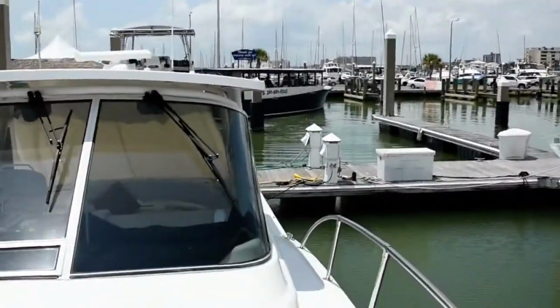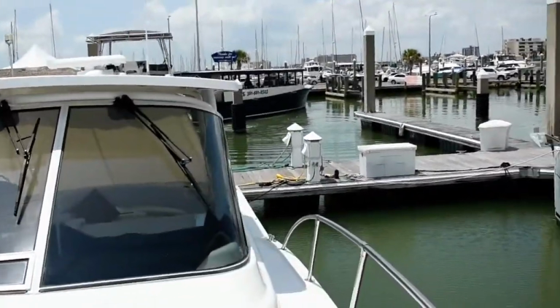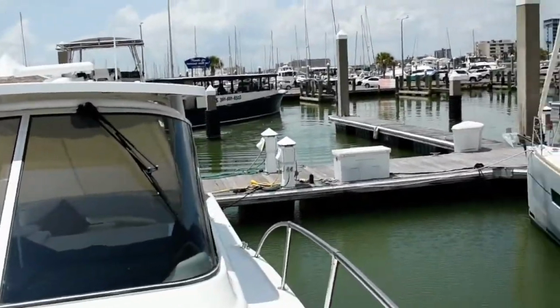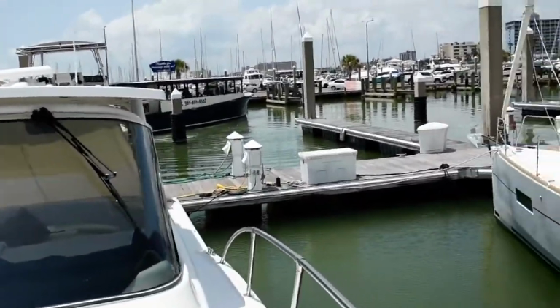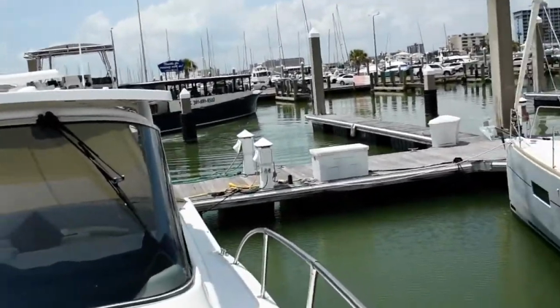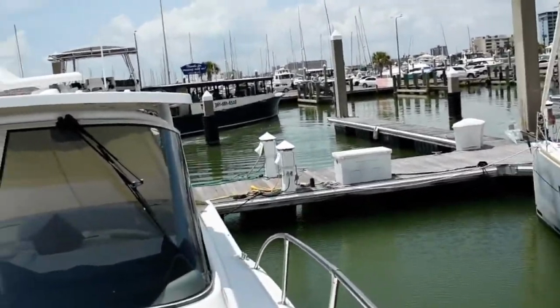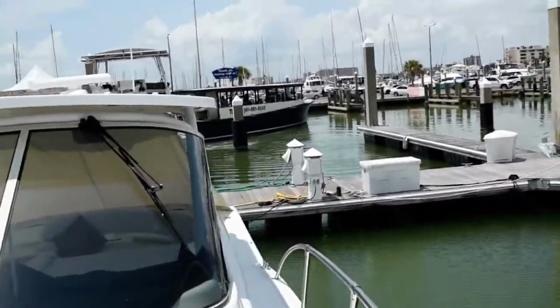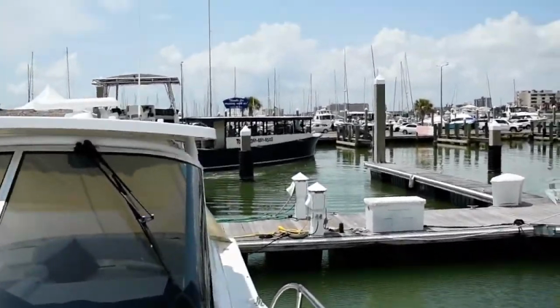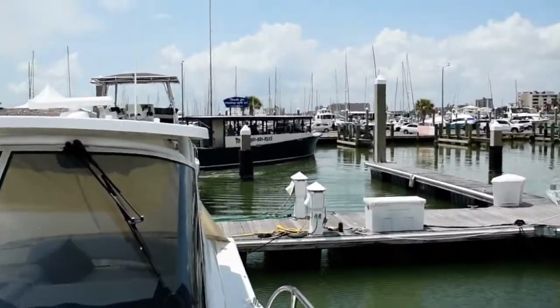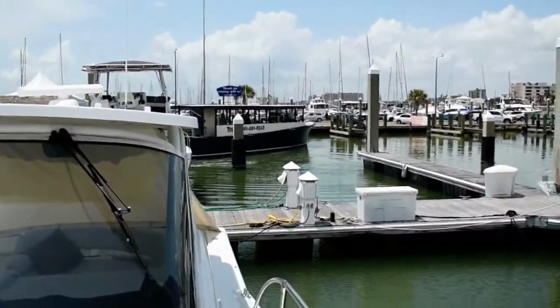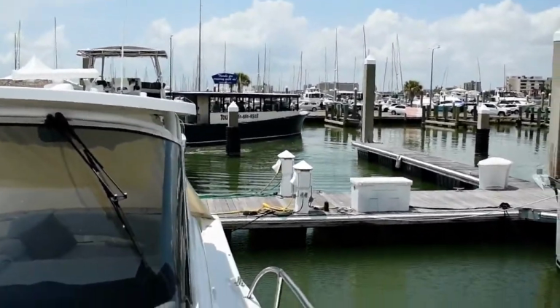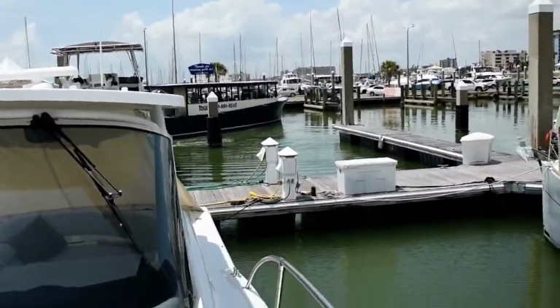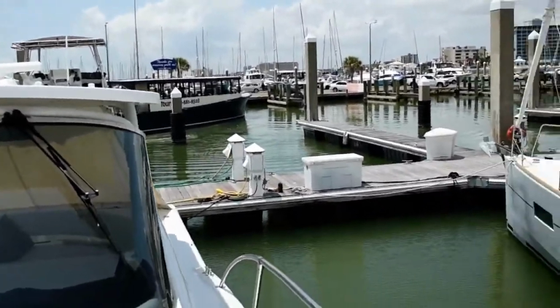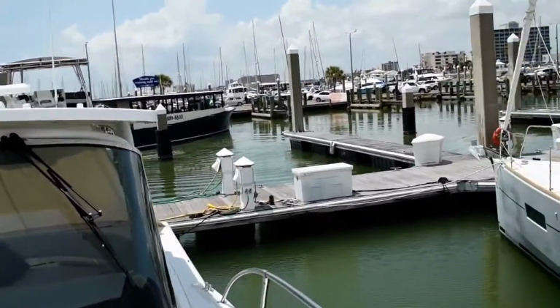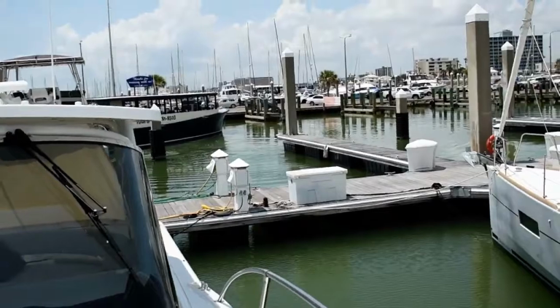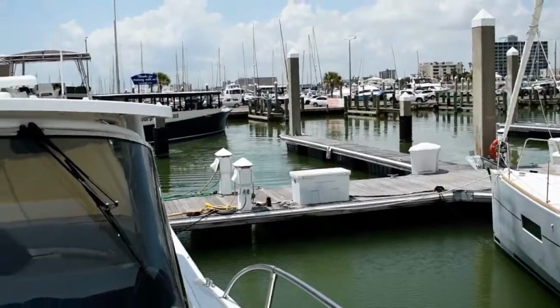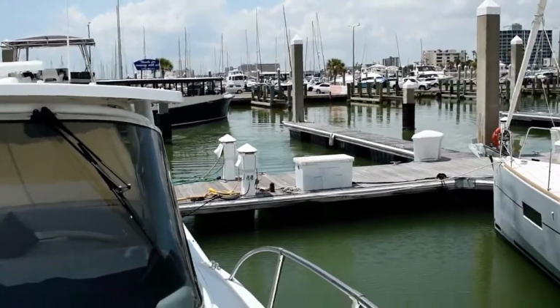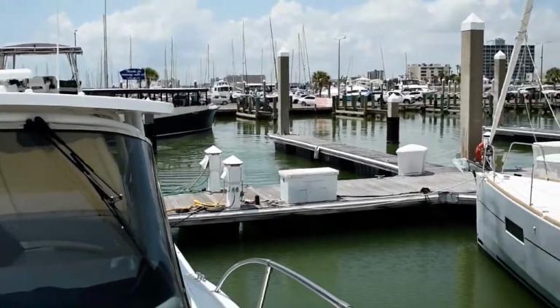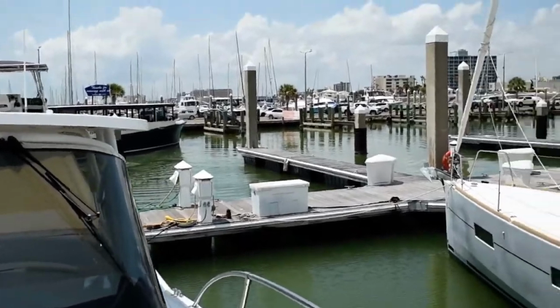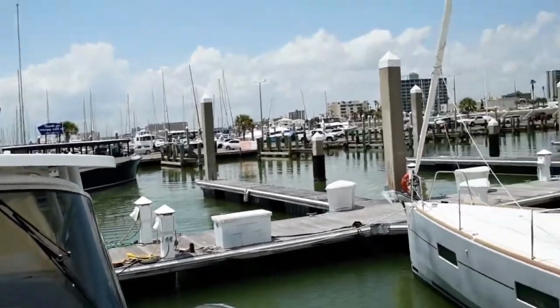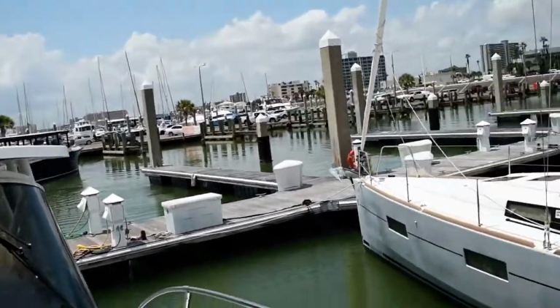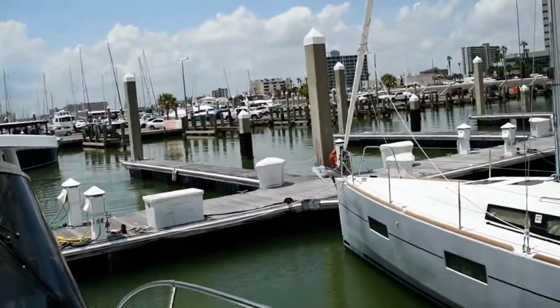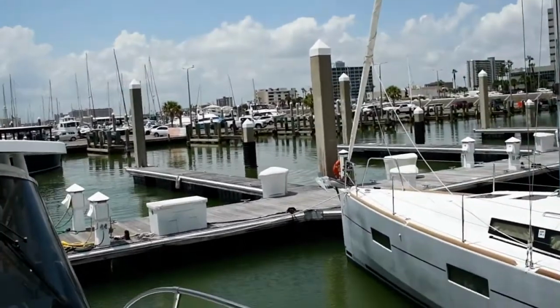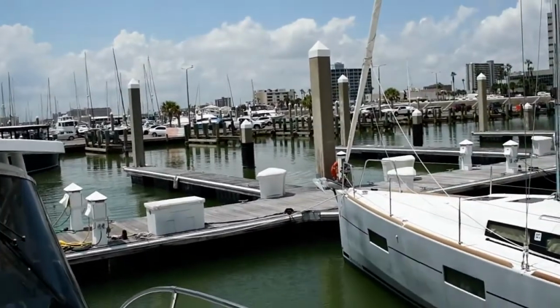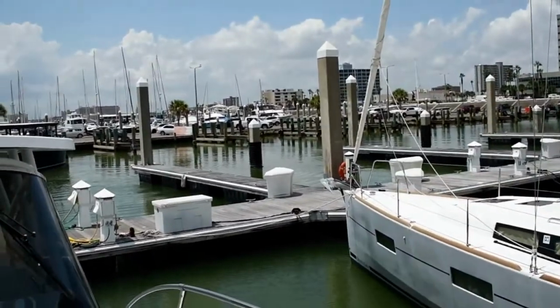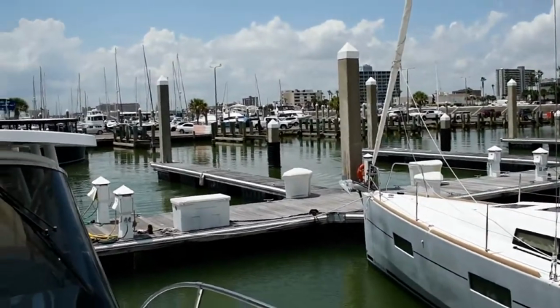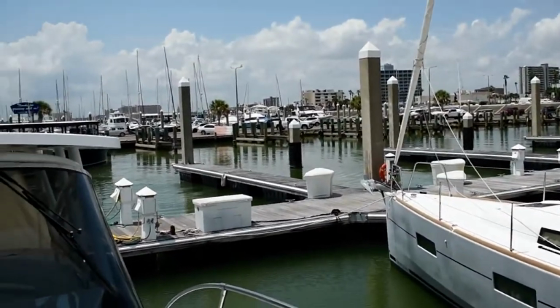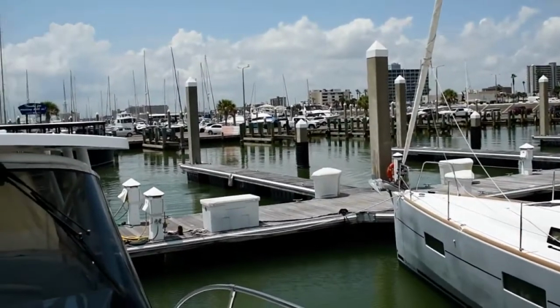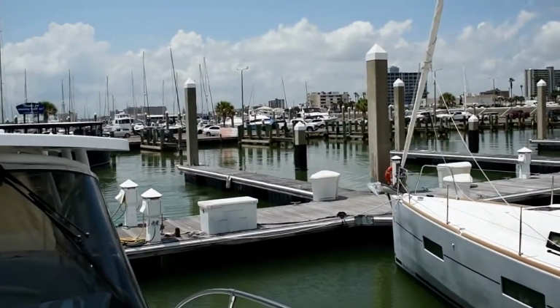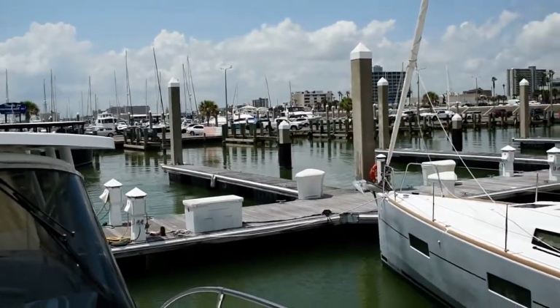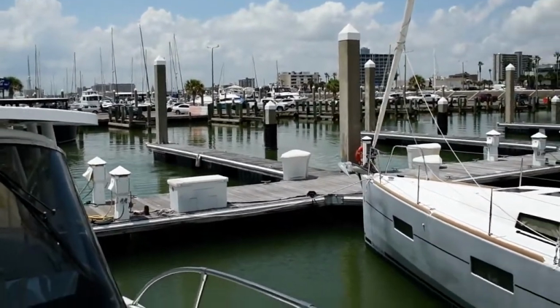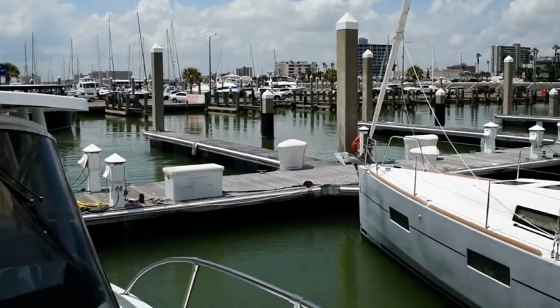Nice wide side decks with a good sturdy perimeter handrail around the foredeck area.